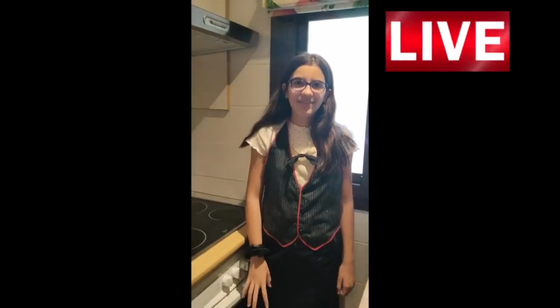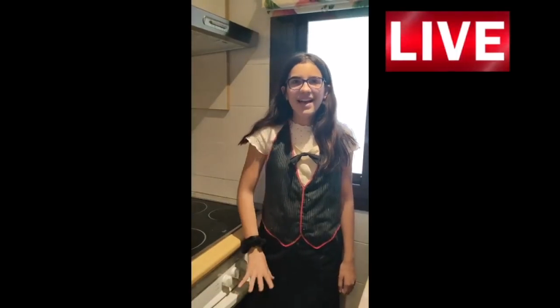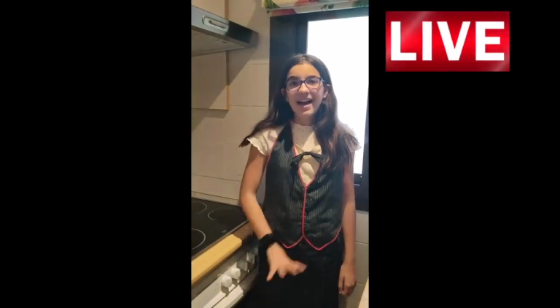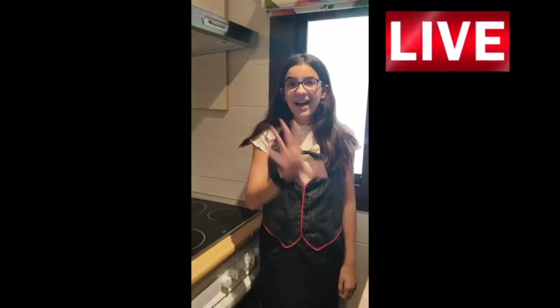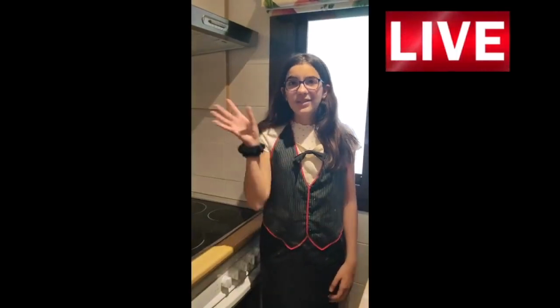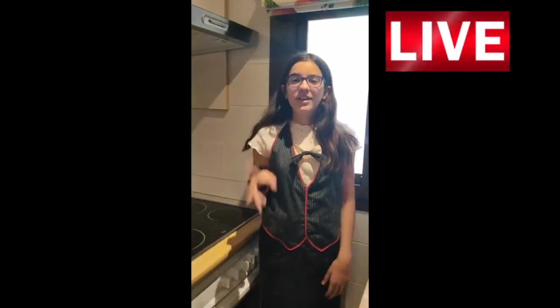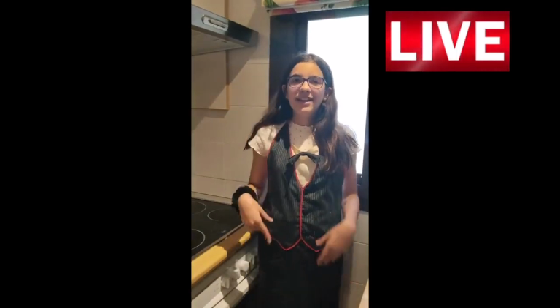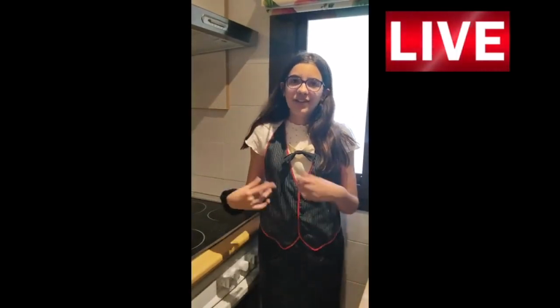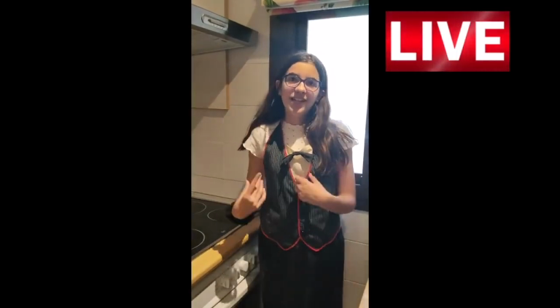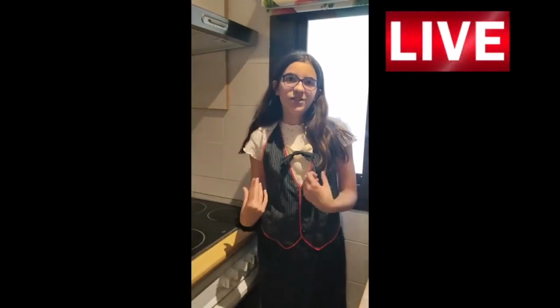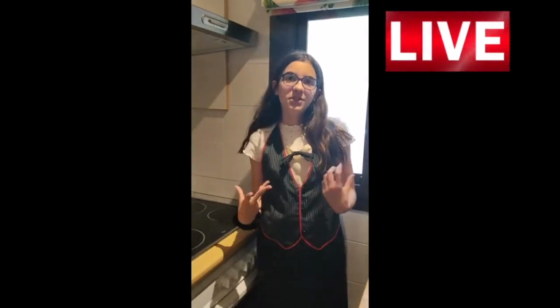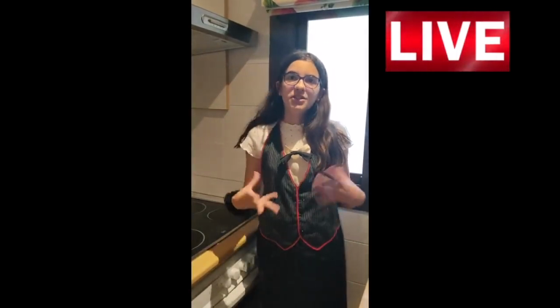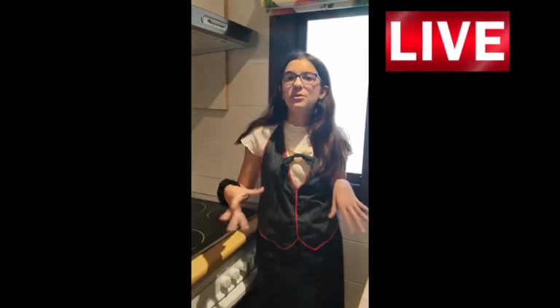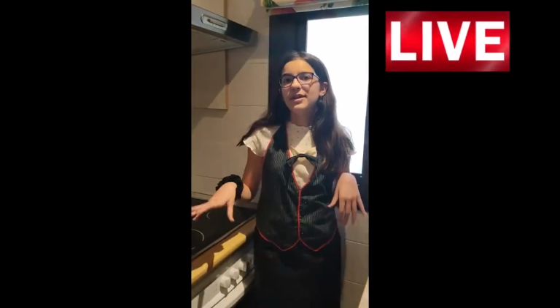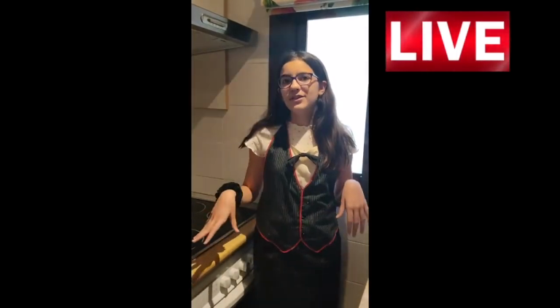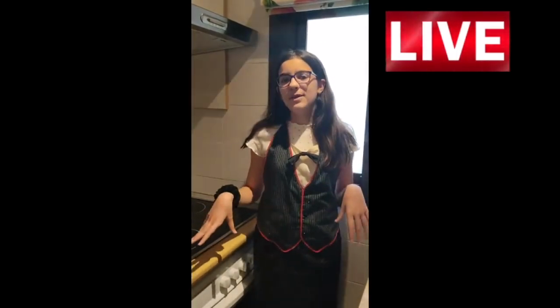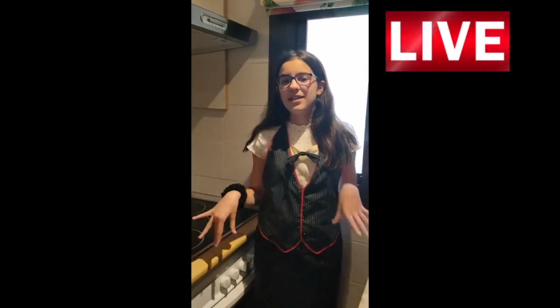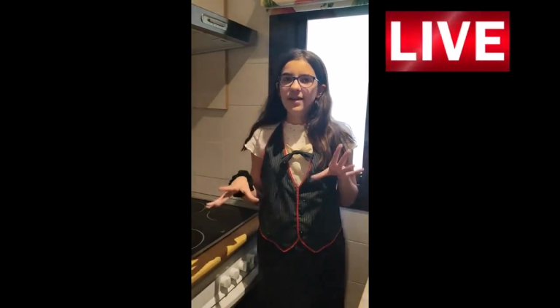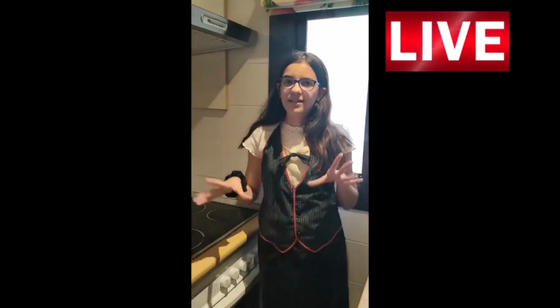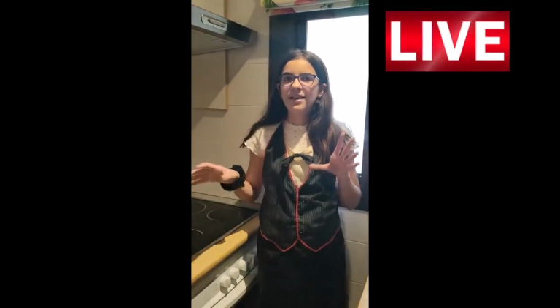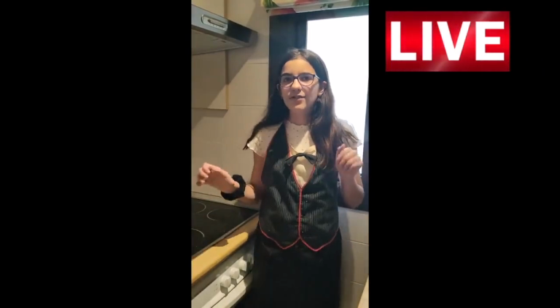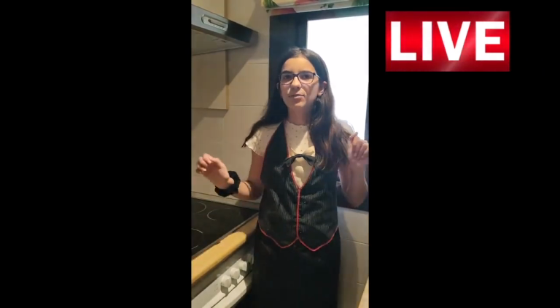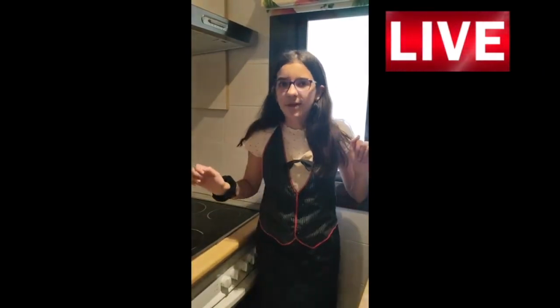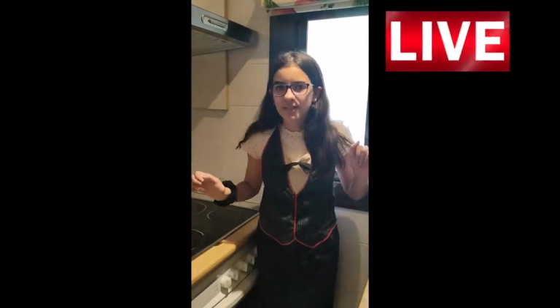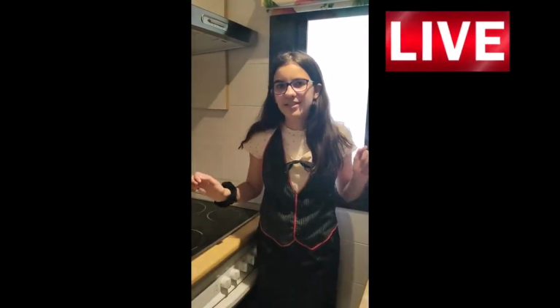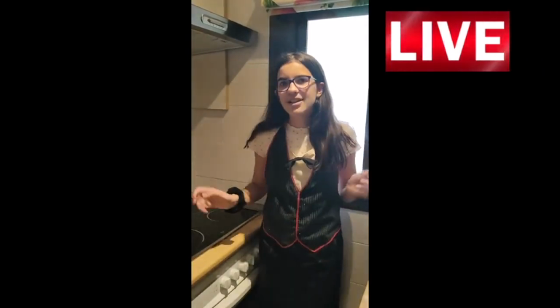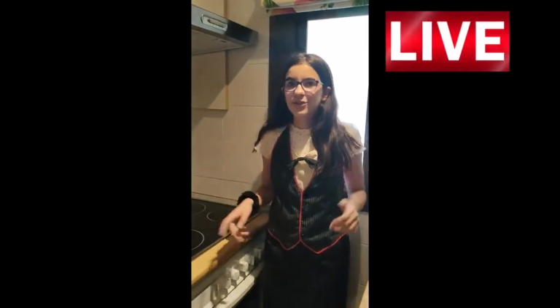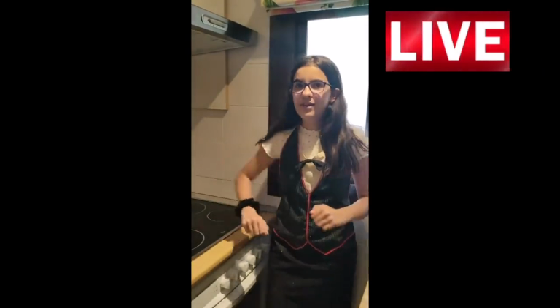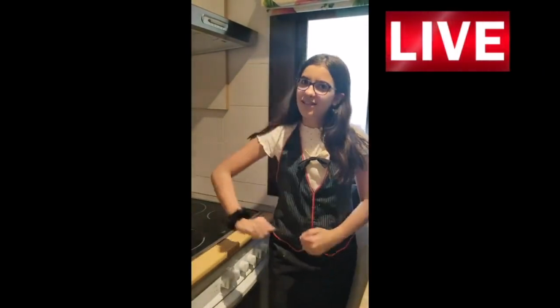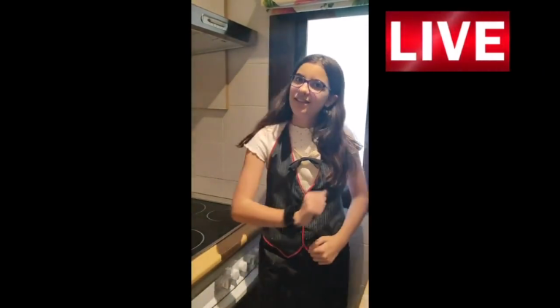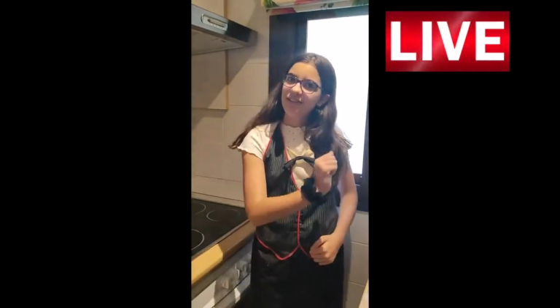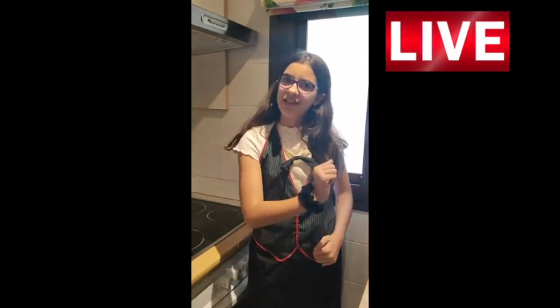Hi, today in Adriana's cooking show we are going to make the best ever brownies. So let's get started.